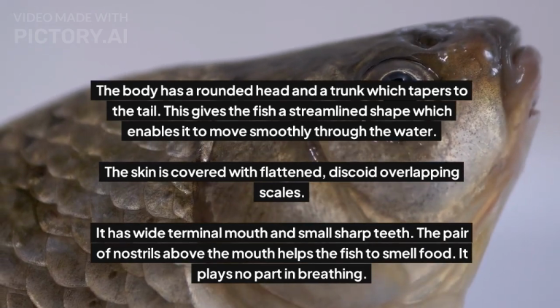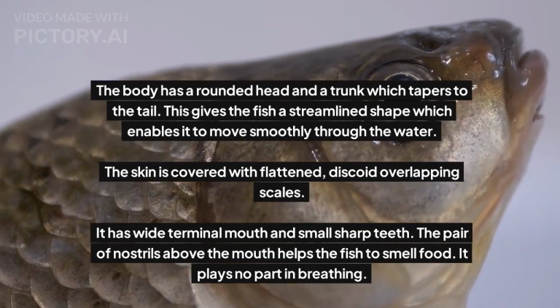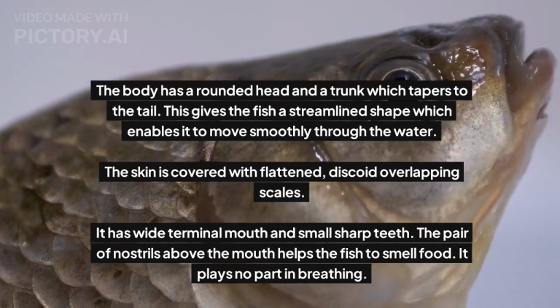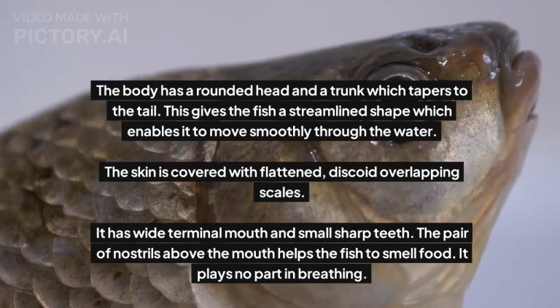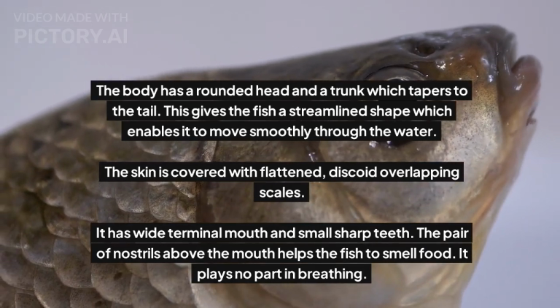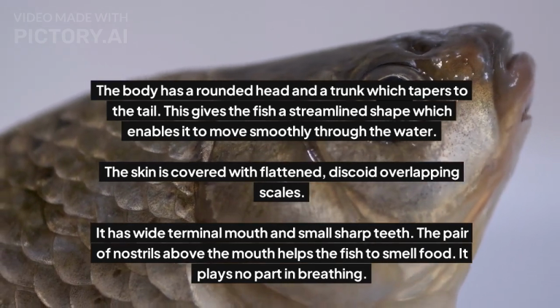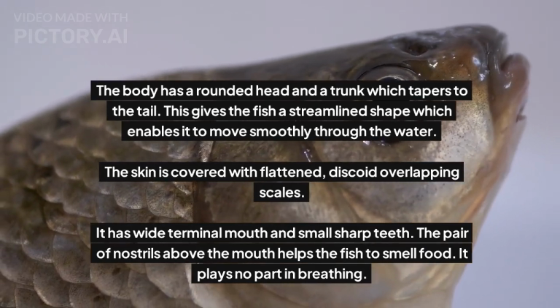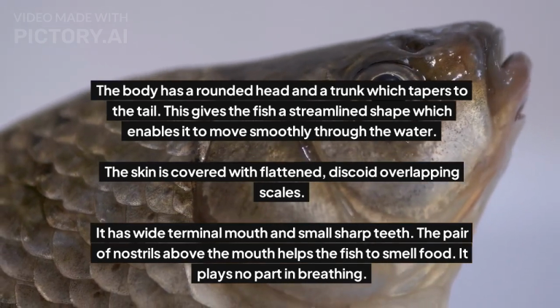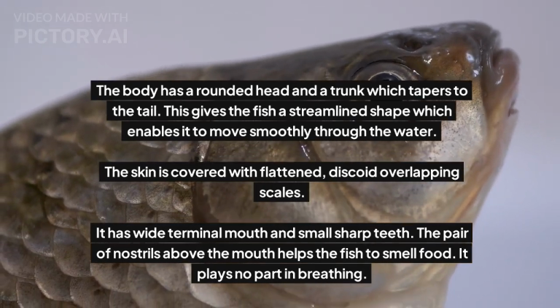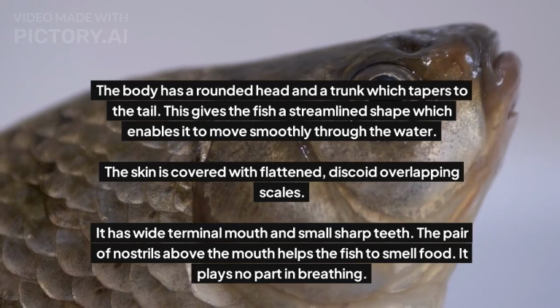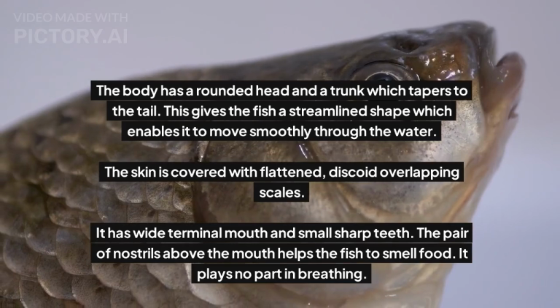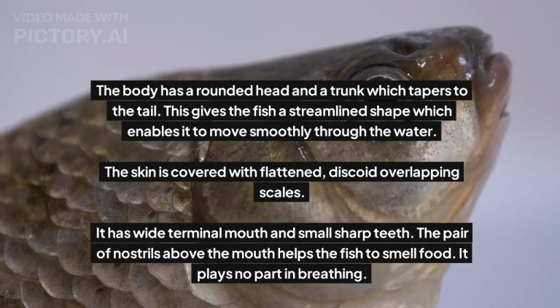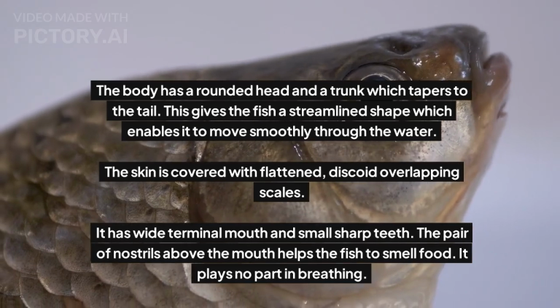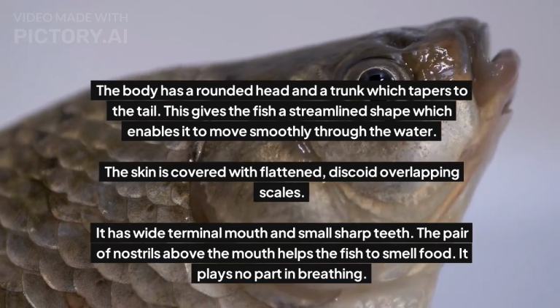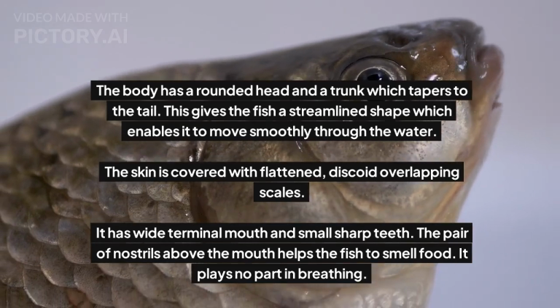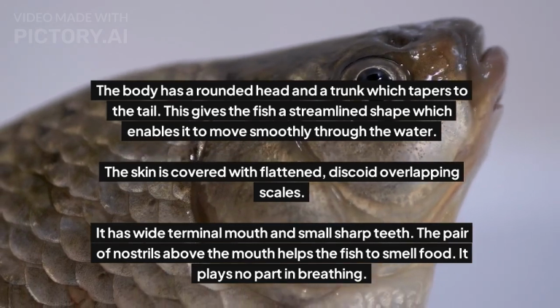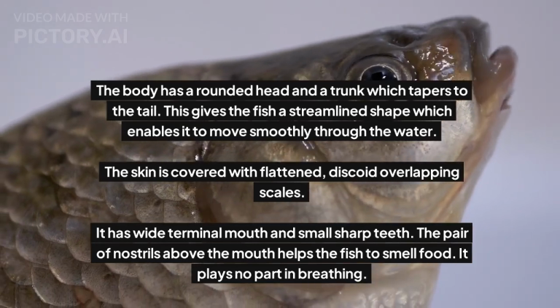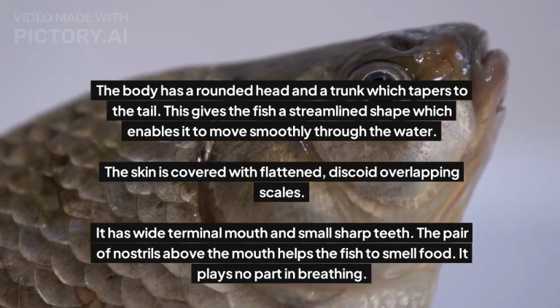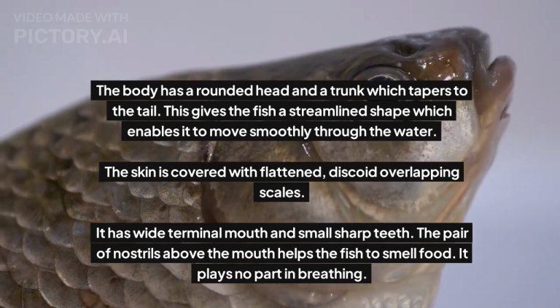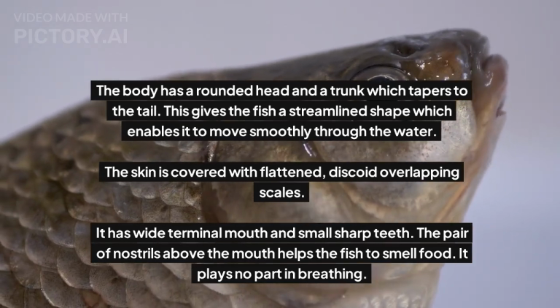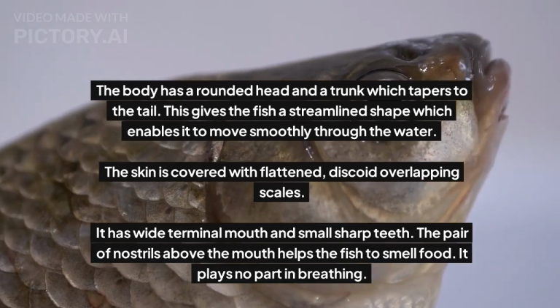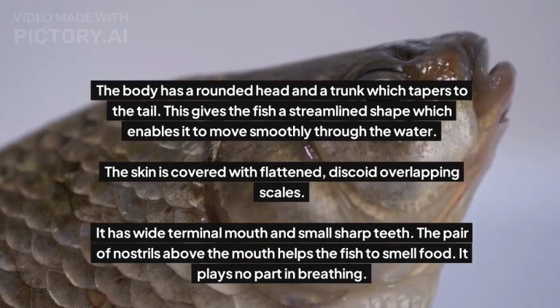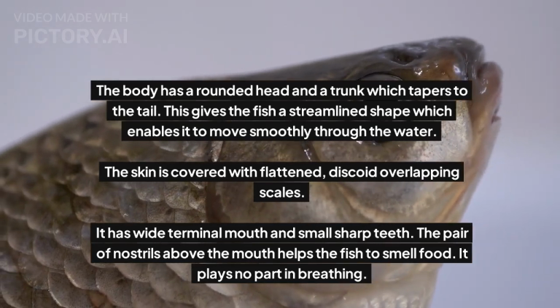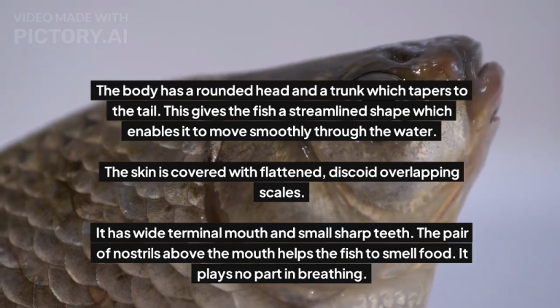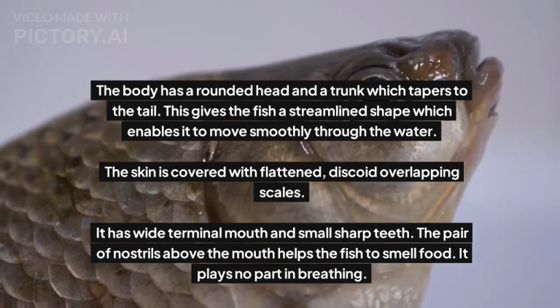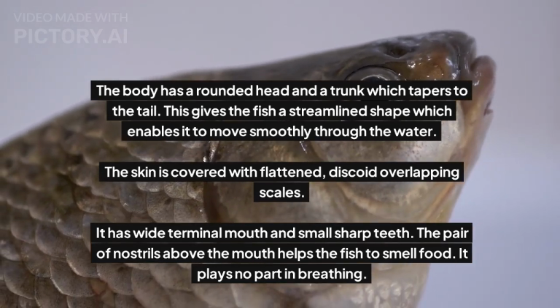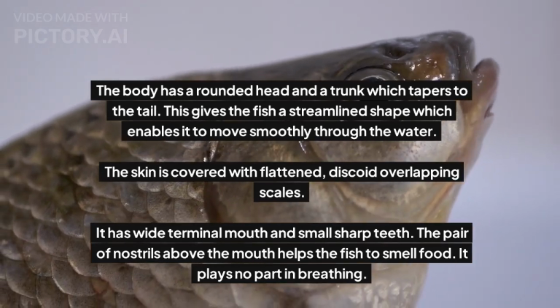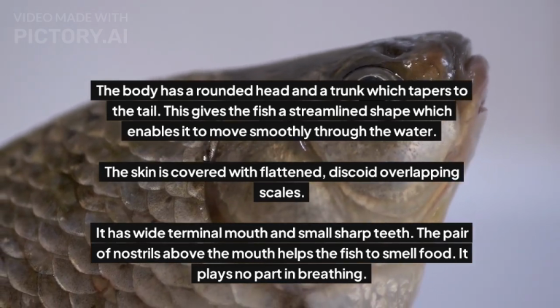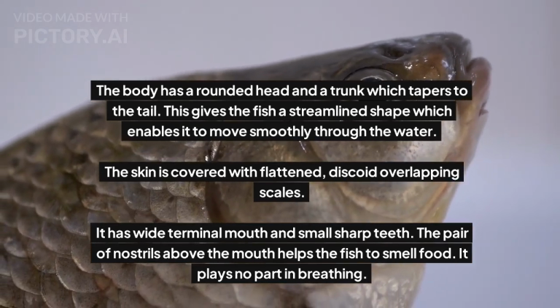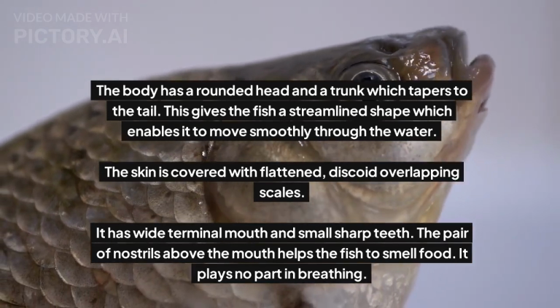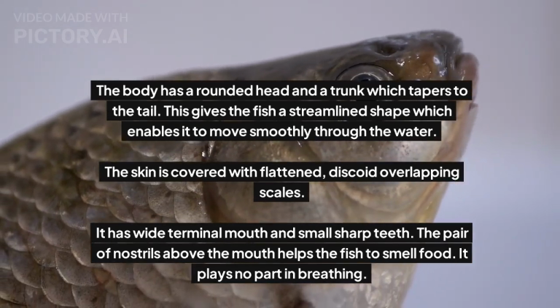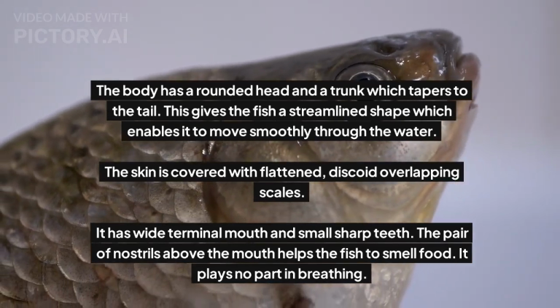It has a wide, terminal mouth and small, sharp teeth. The pair of nostrils above the mouth helps the fish to smell food.